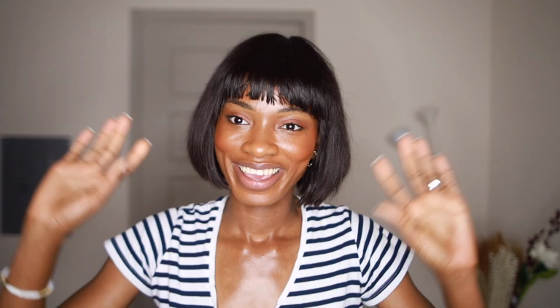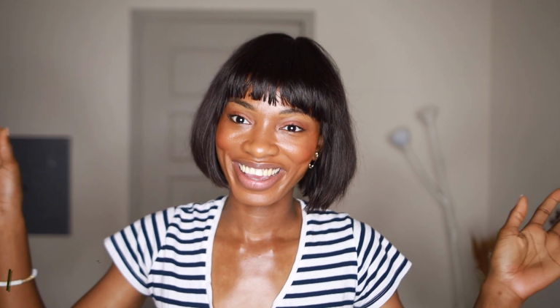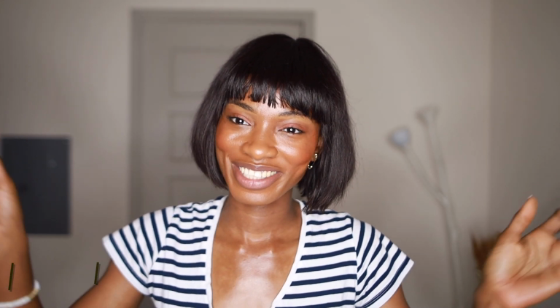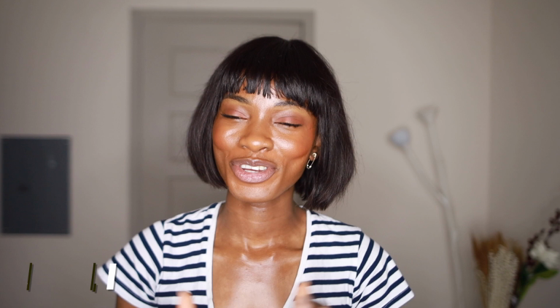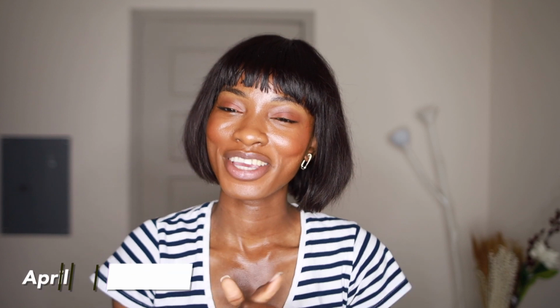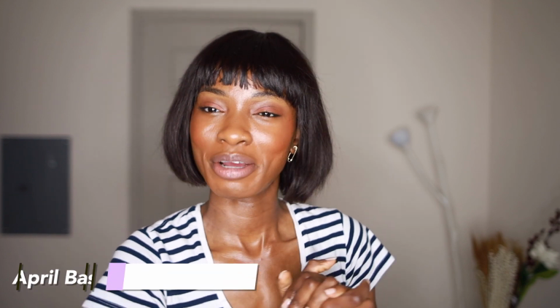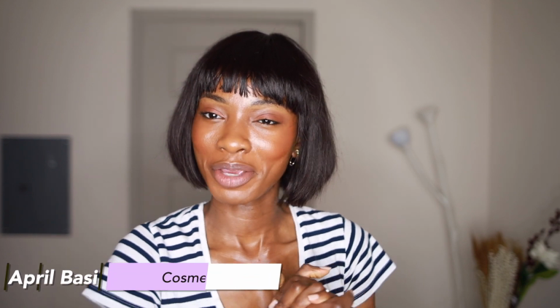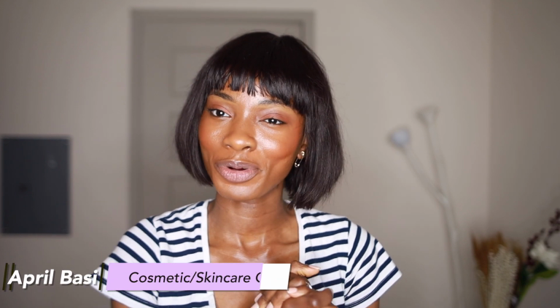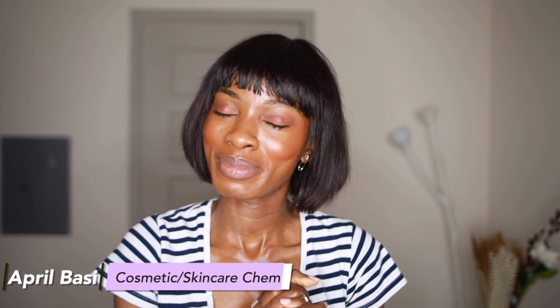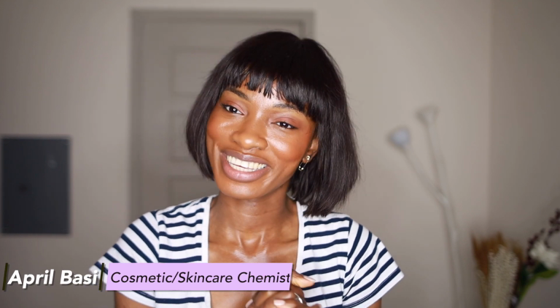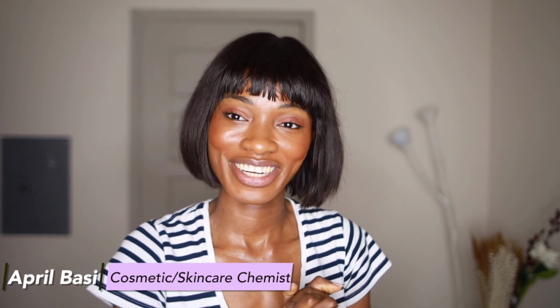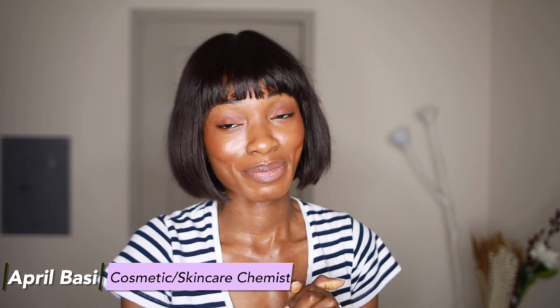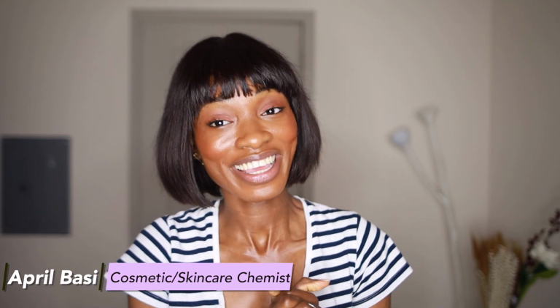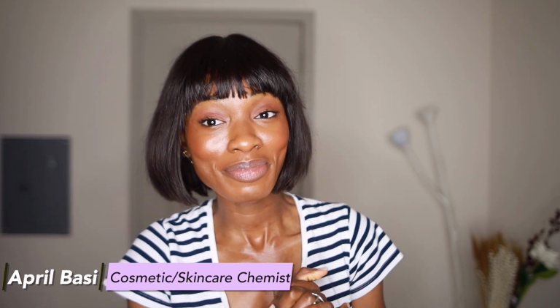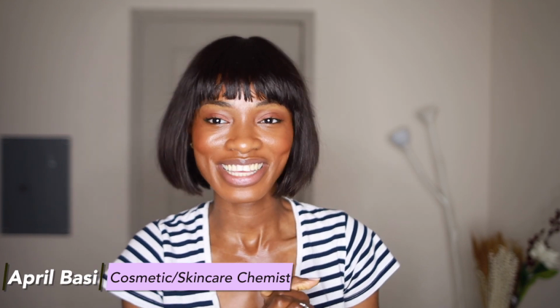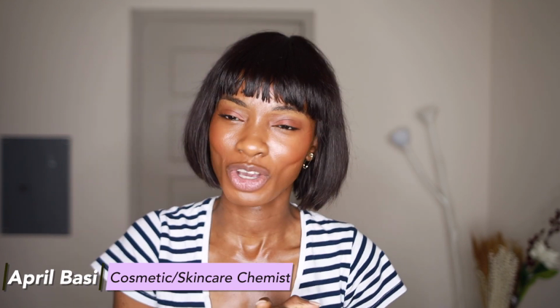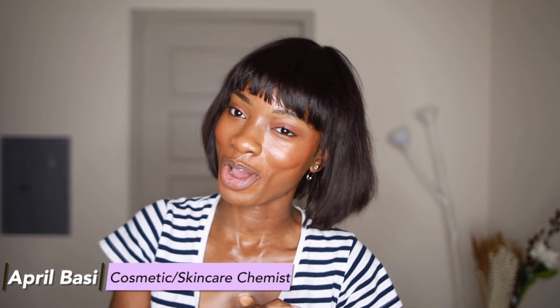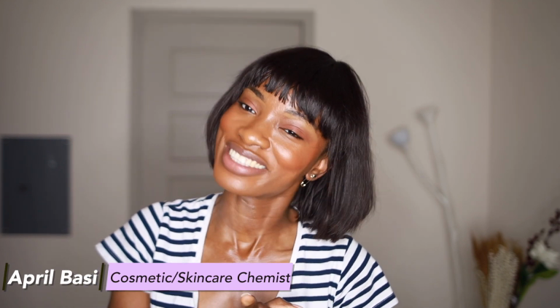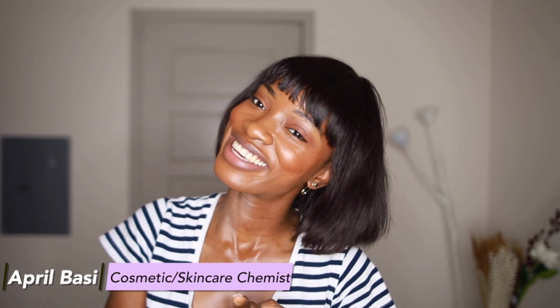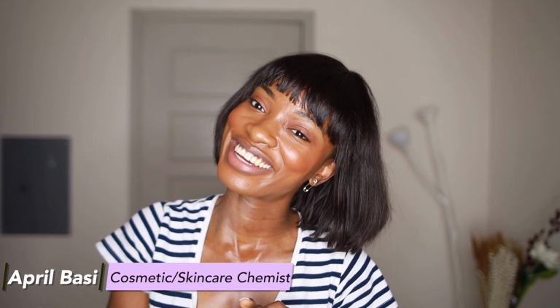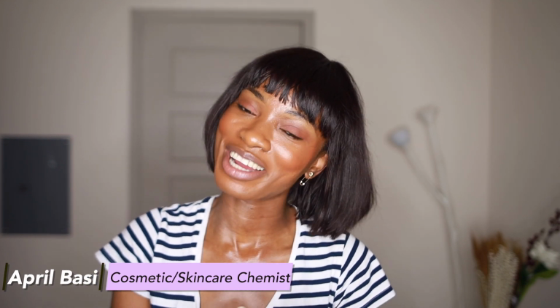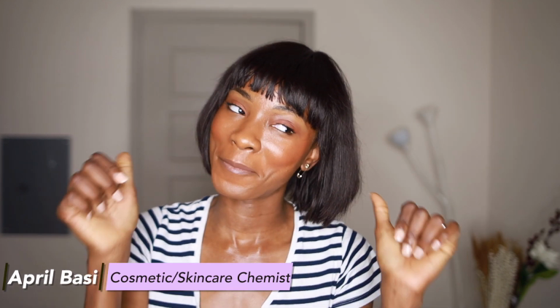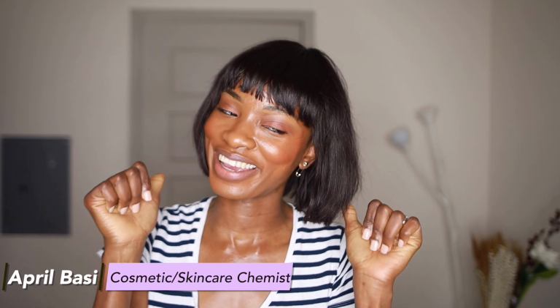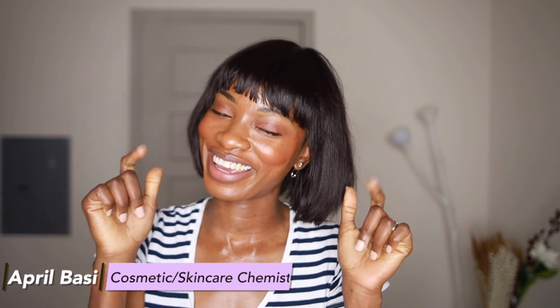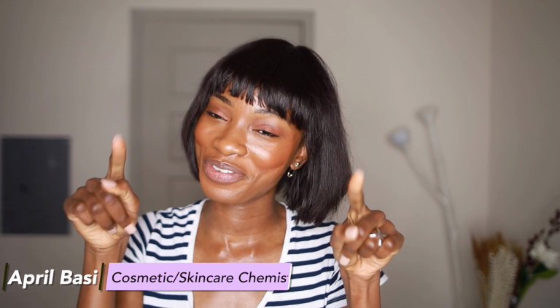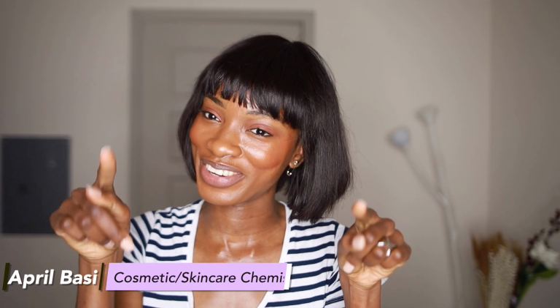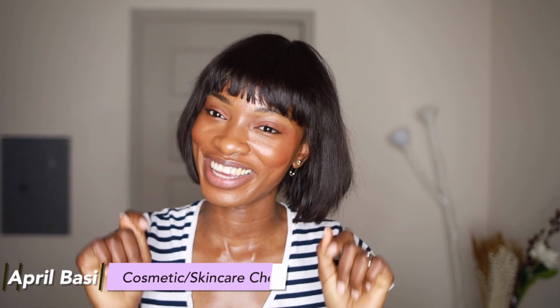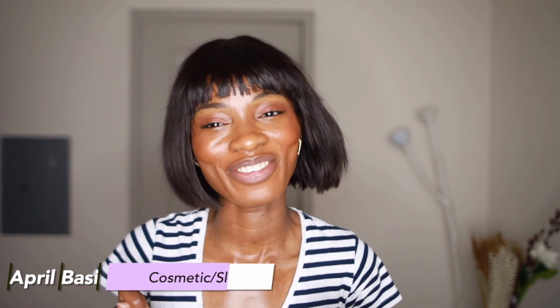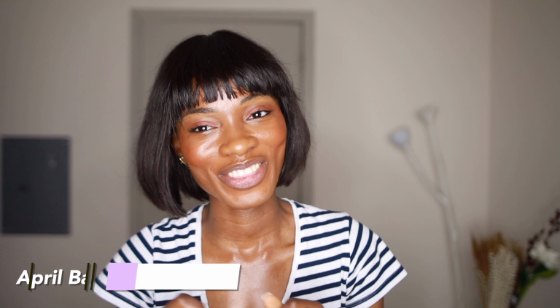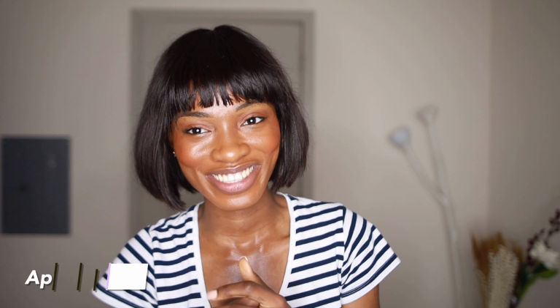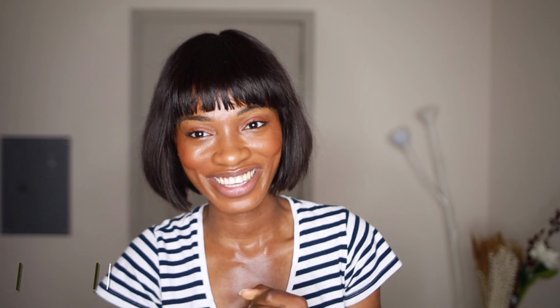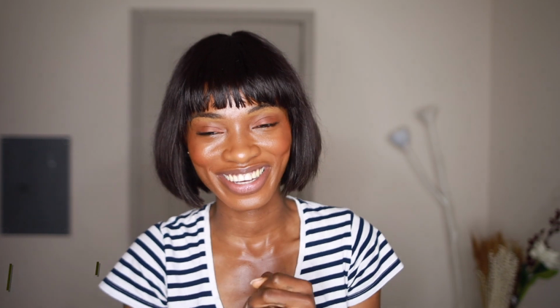Hey guys, if you're new here, I'm April. I'm a skincare and cosmetic chemist. I talk about all things skincare — back end, front end of all things skincare.